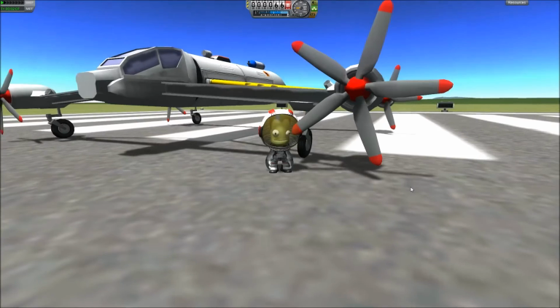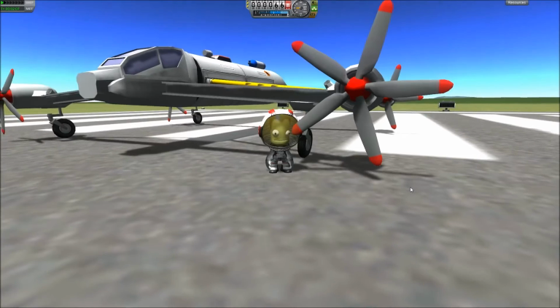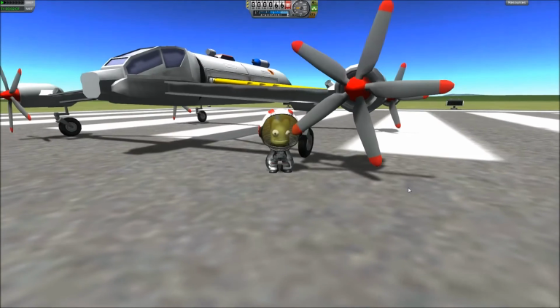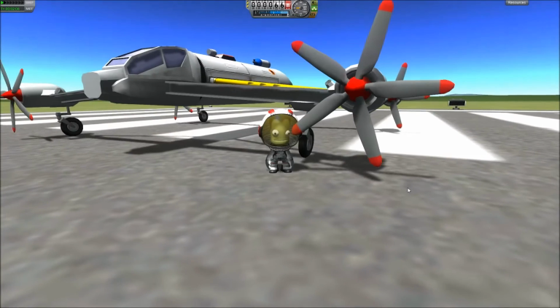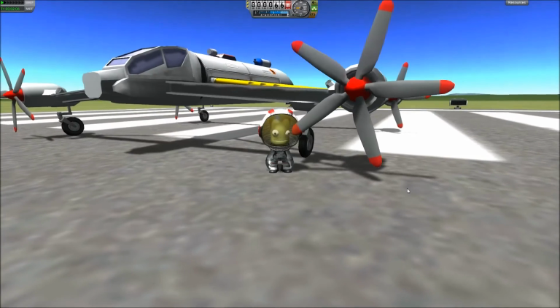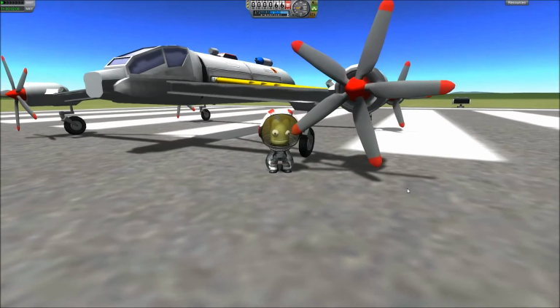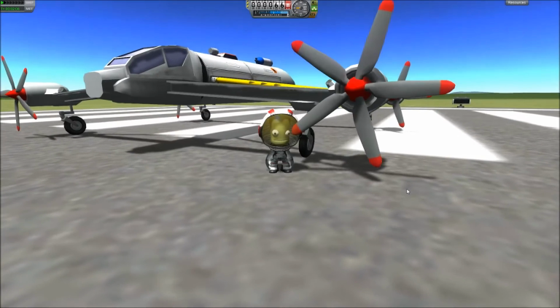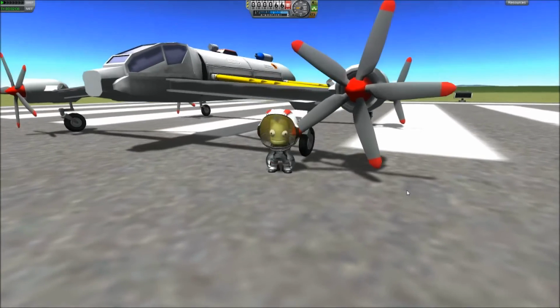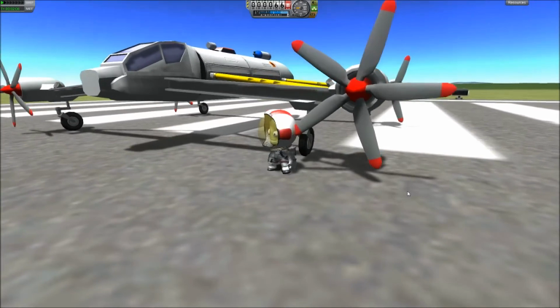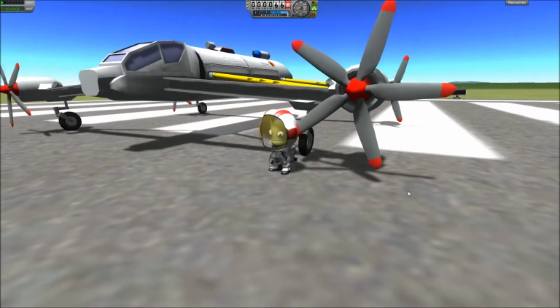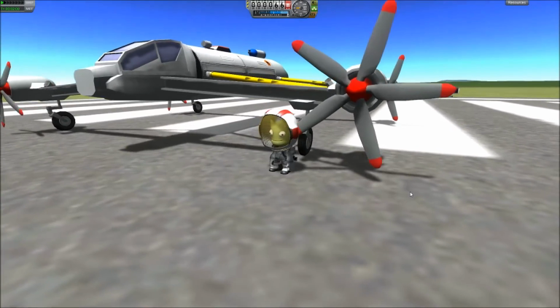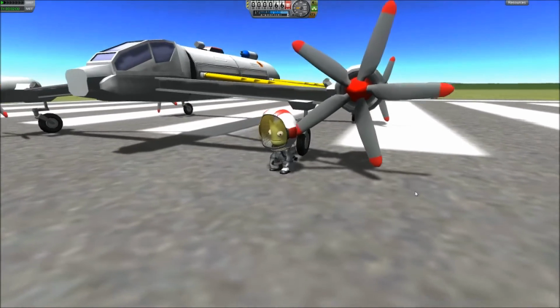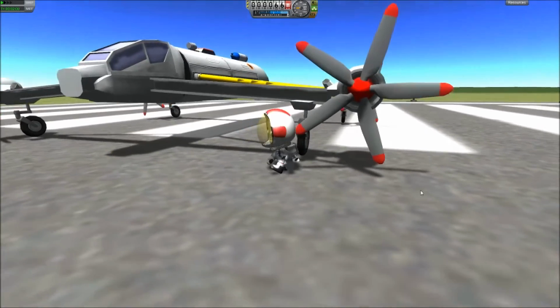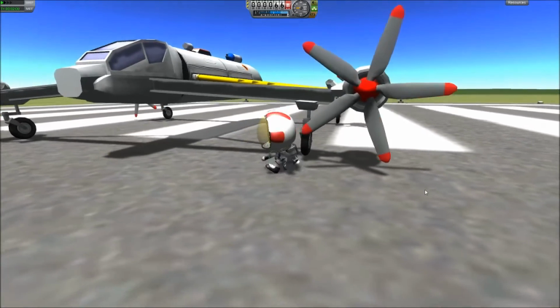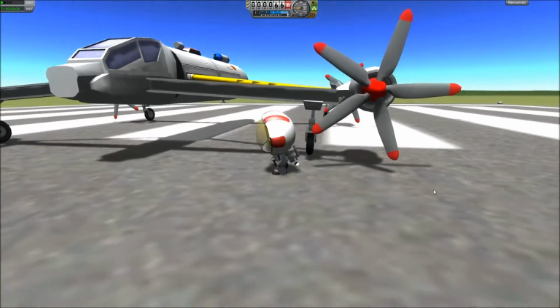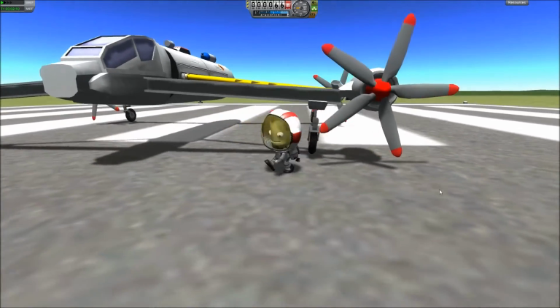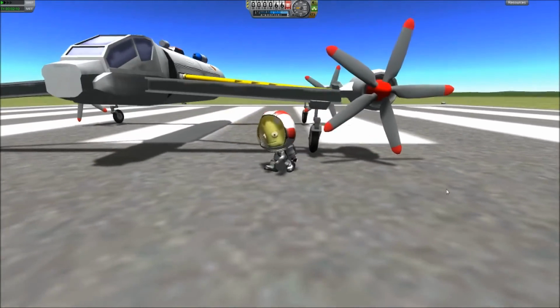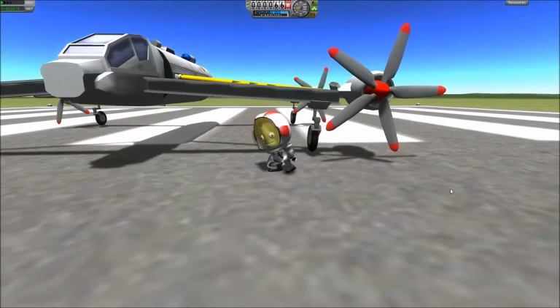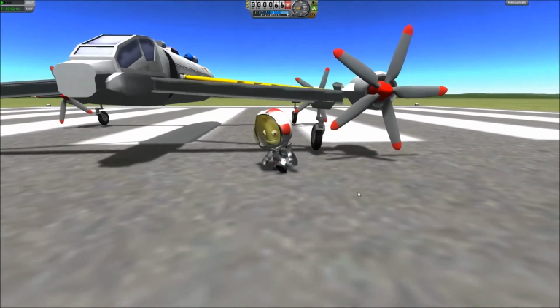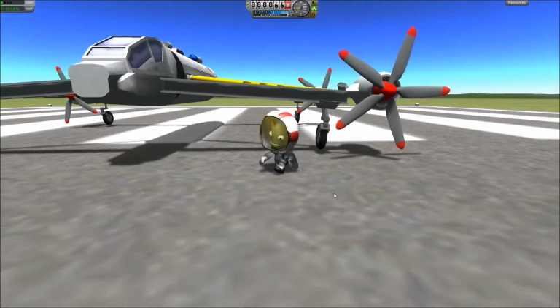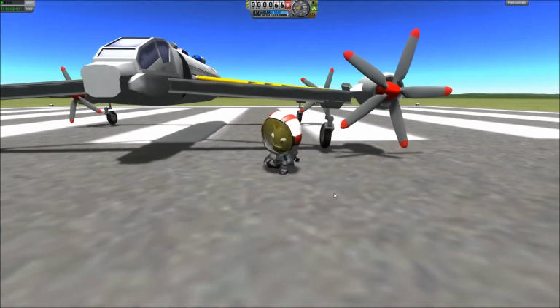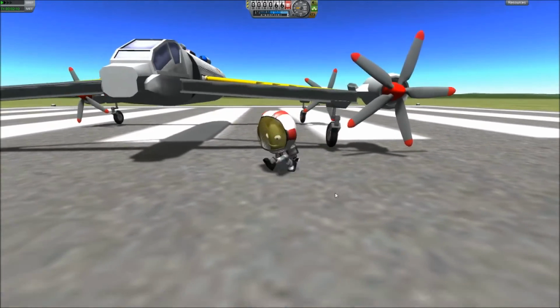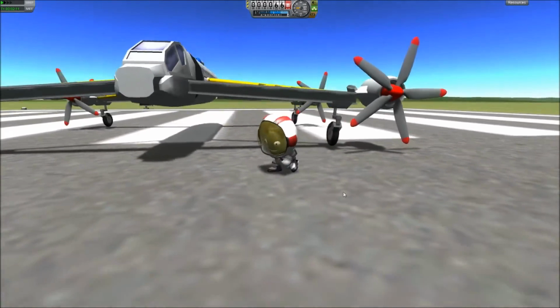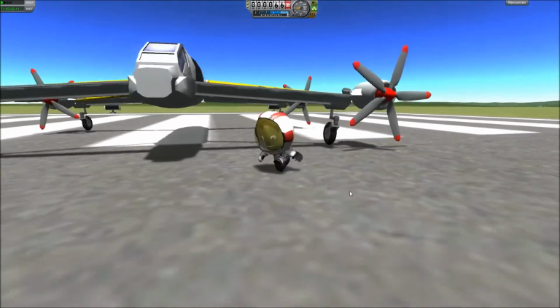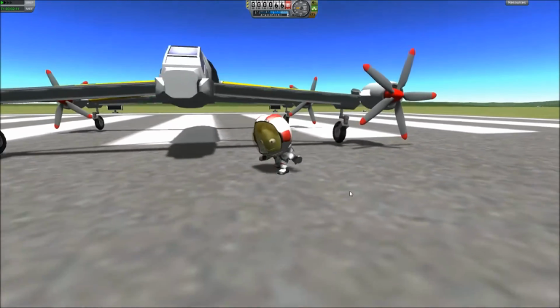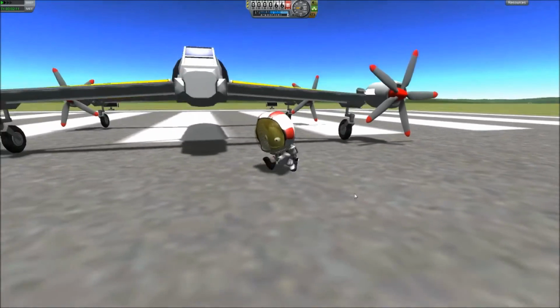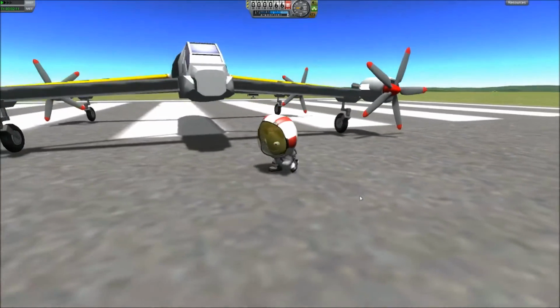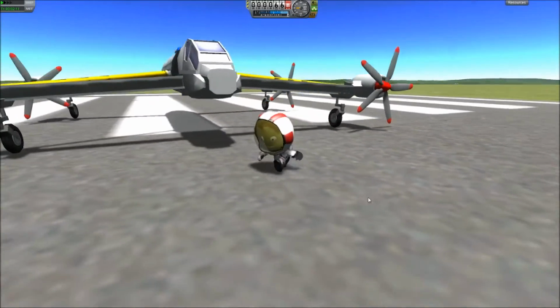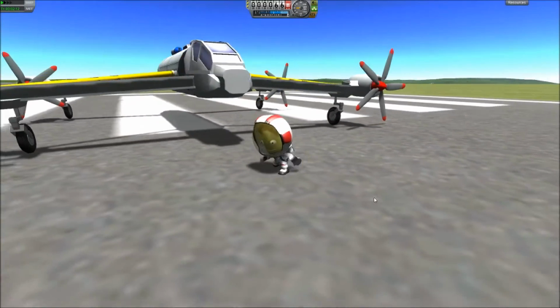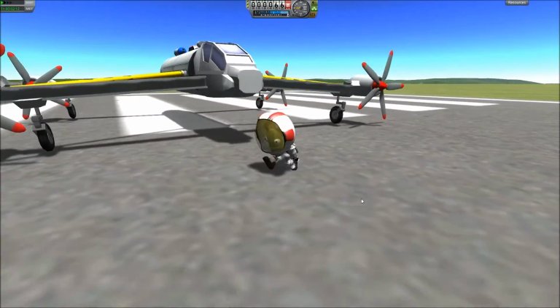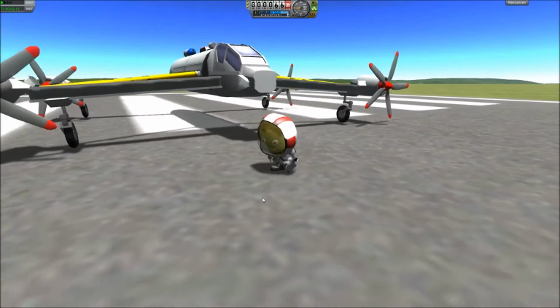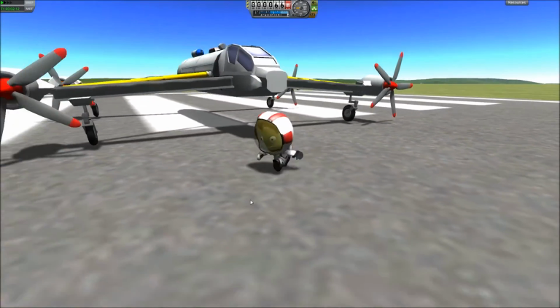Hi! Didn't see you there! Let's check out my new quadrocopter.